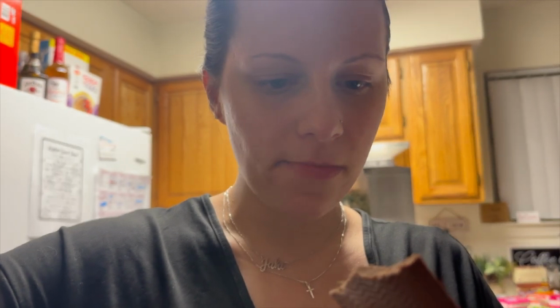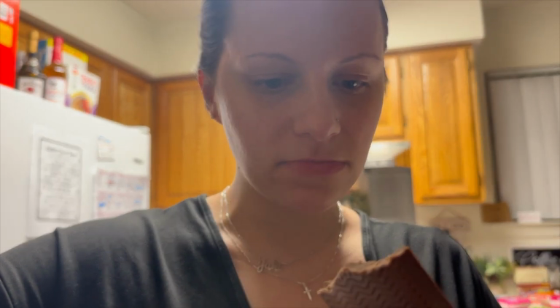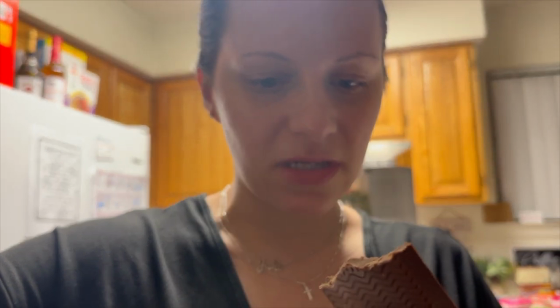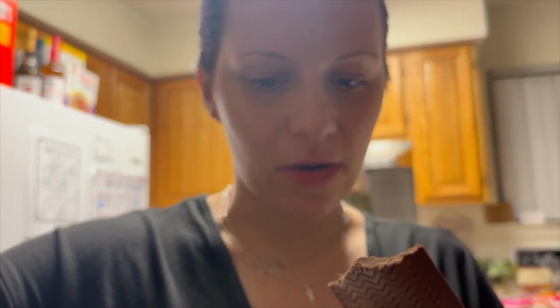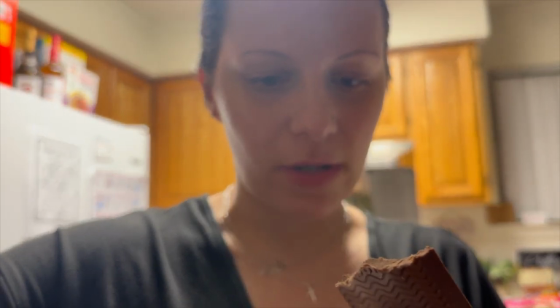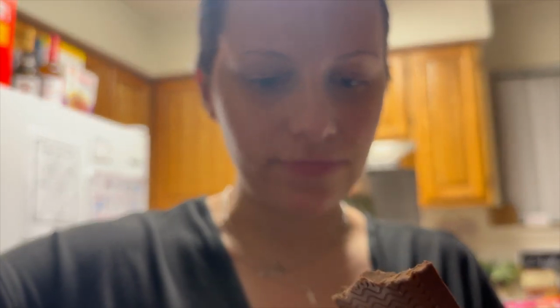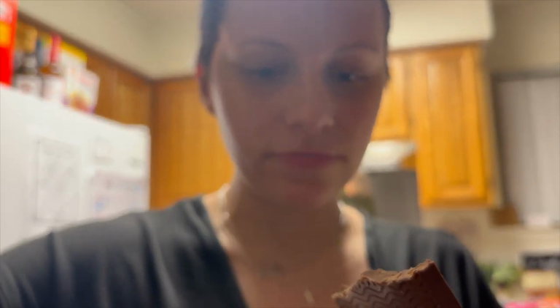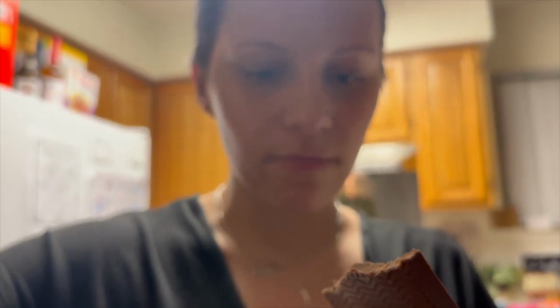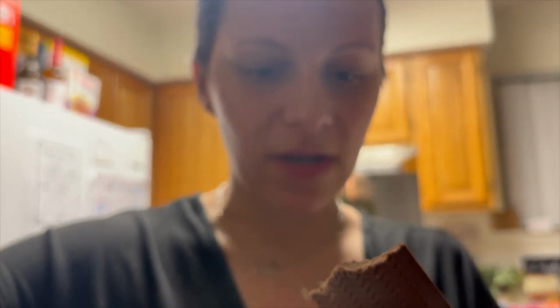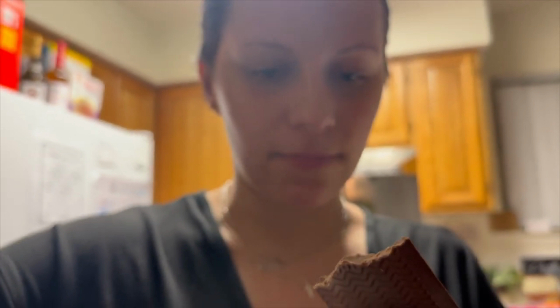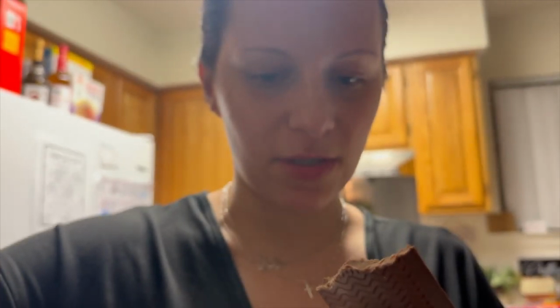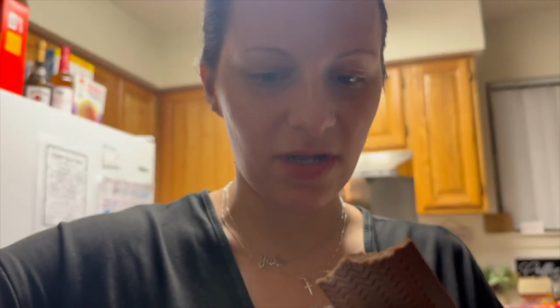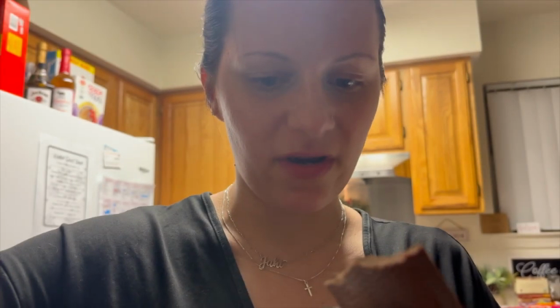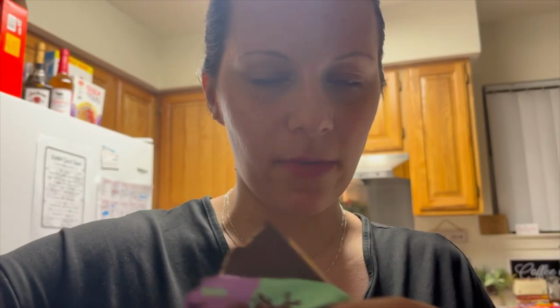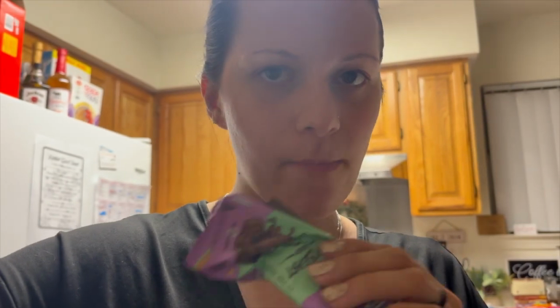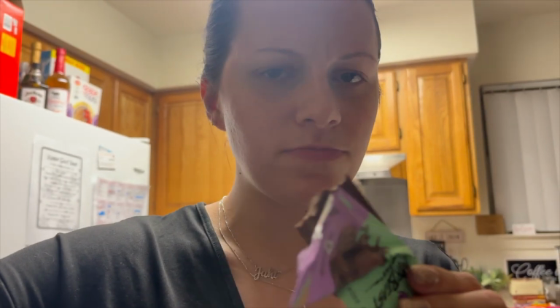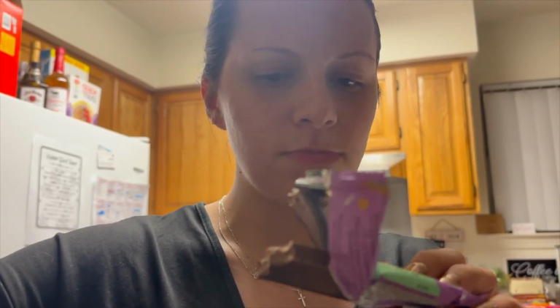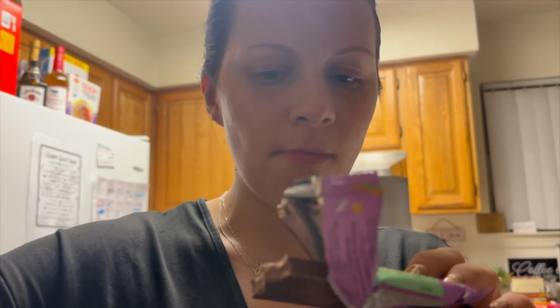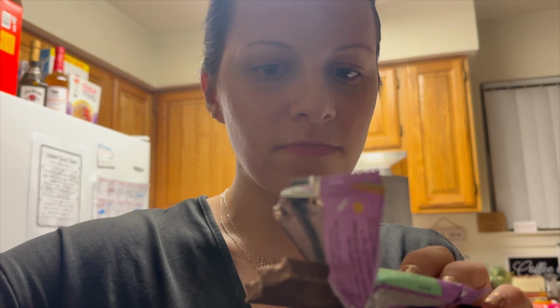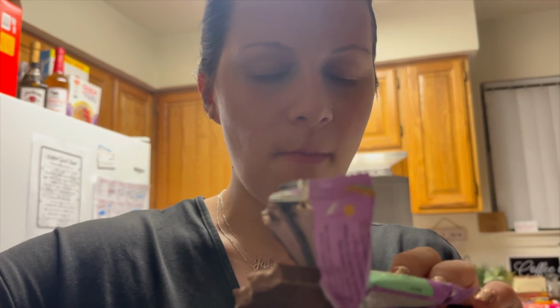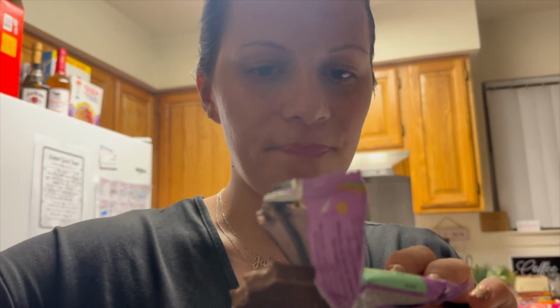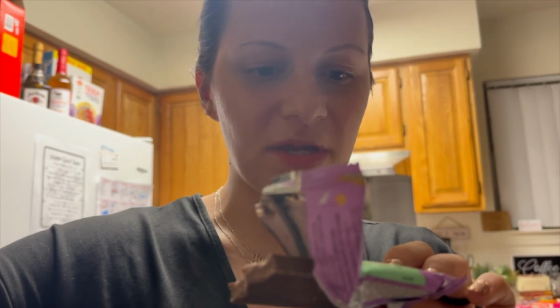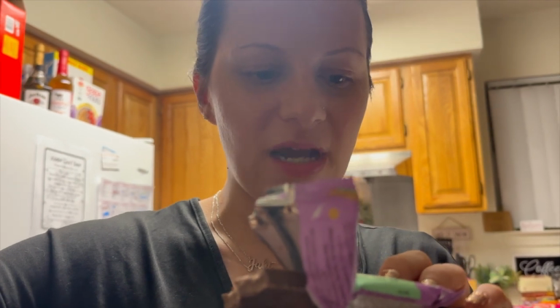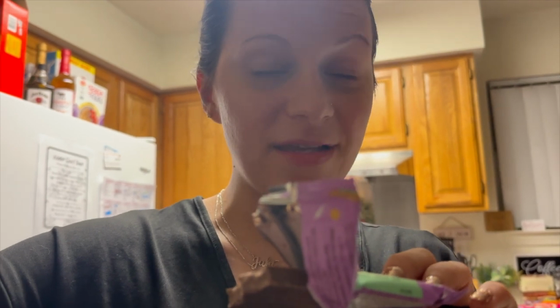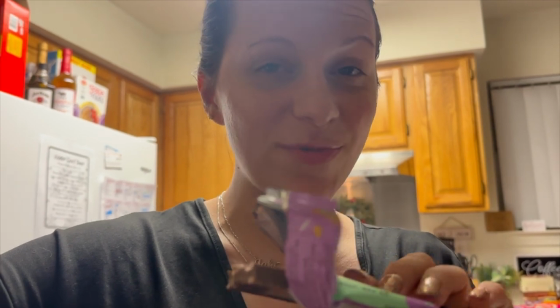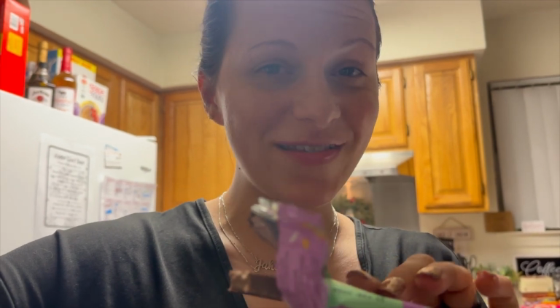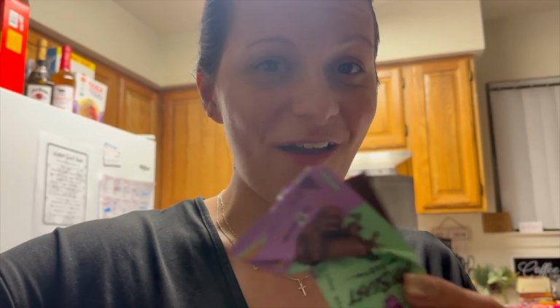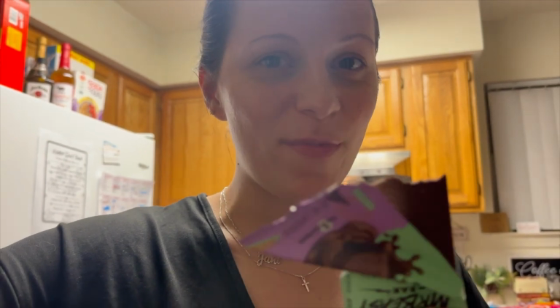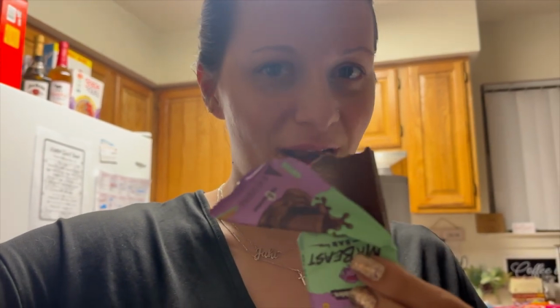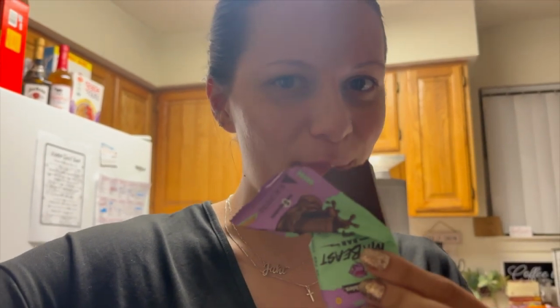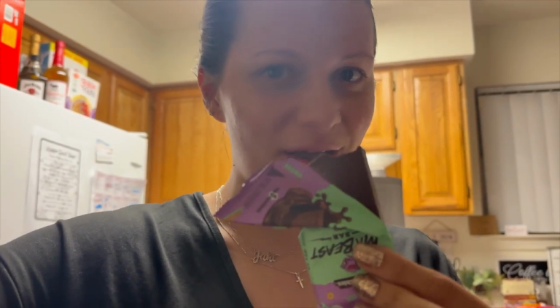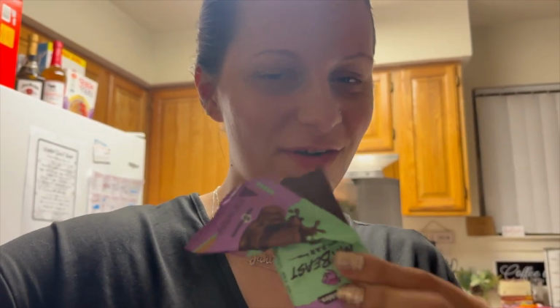You can definitely taste the cocoa butter in it, but it's not as smooth as Dove. Not bad for a five-ingredient bar.